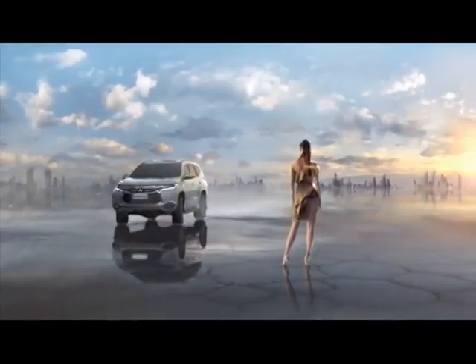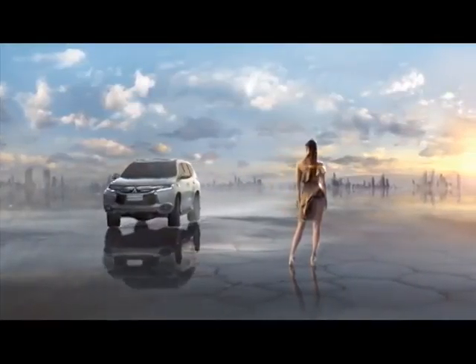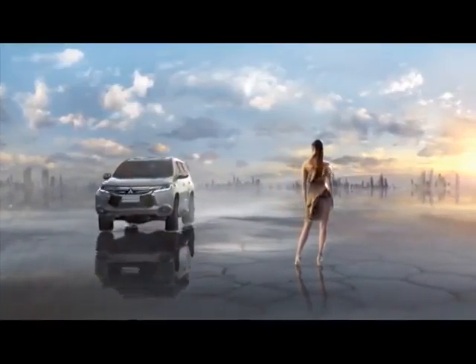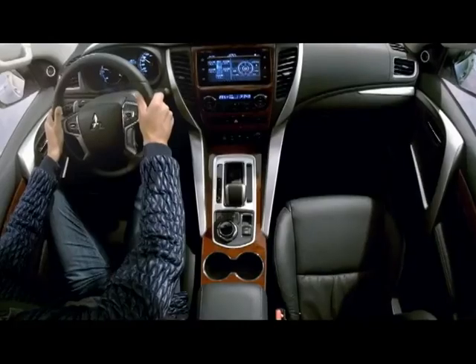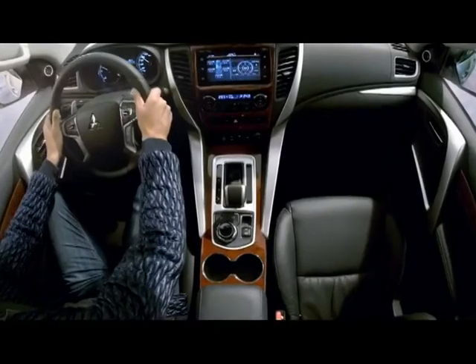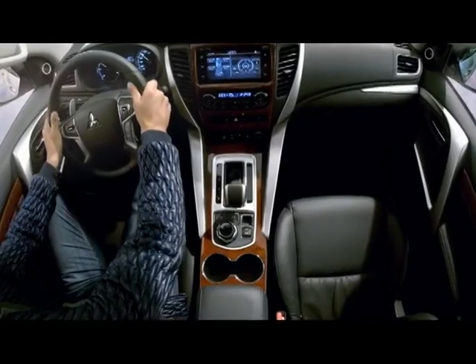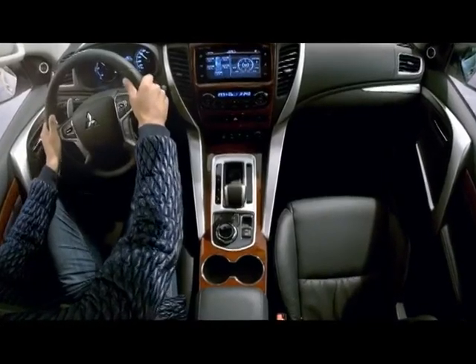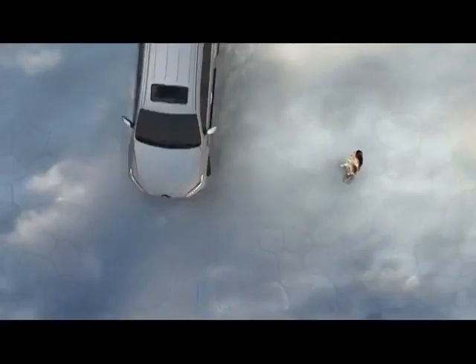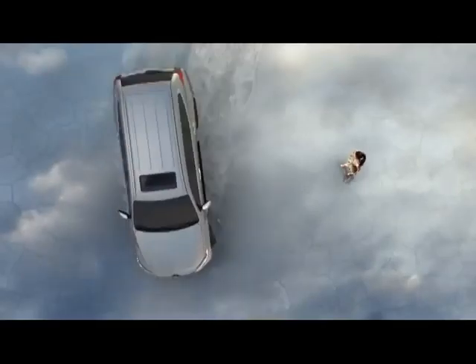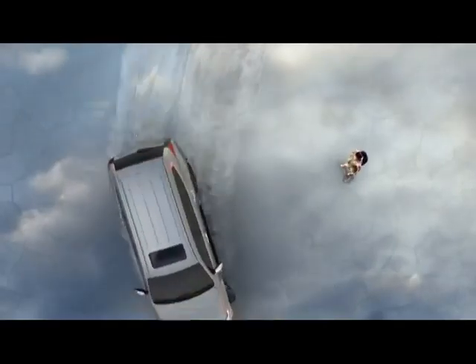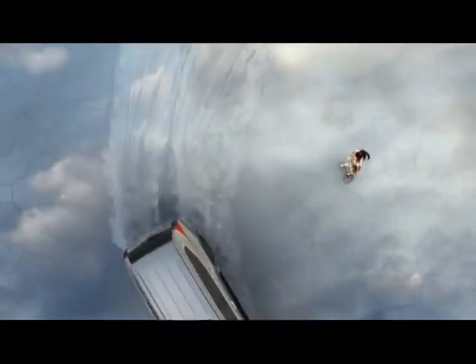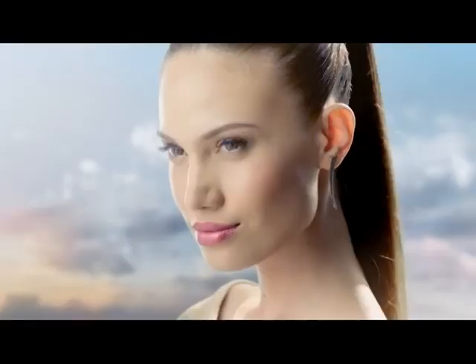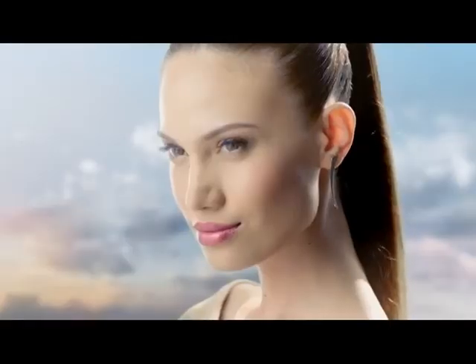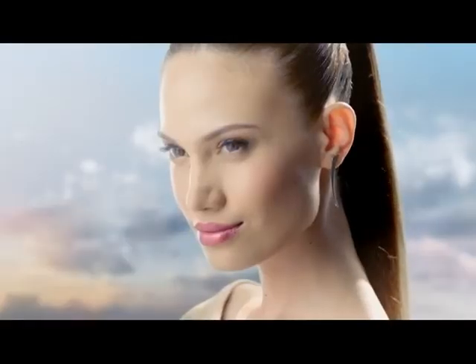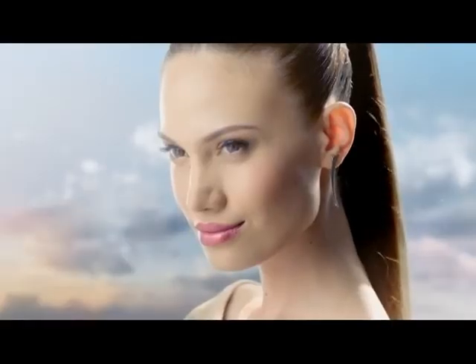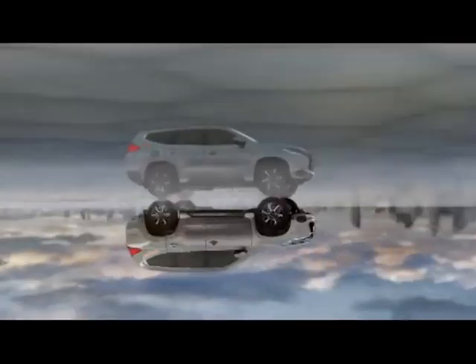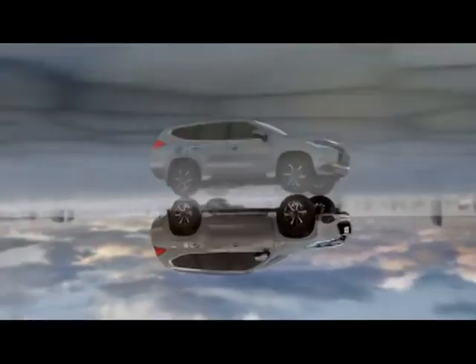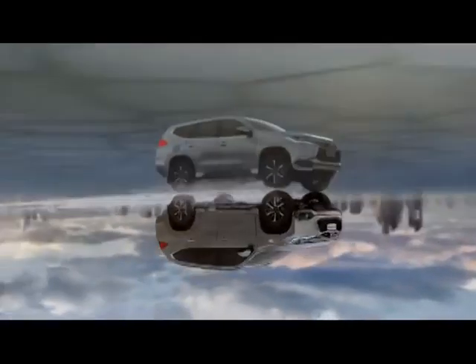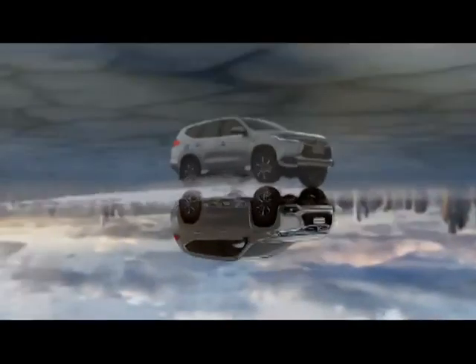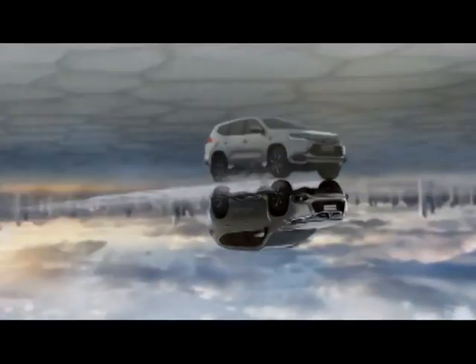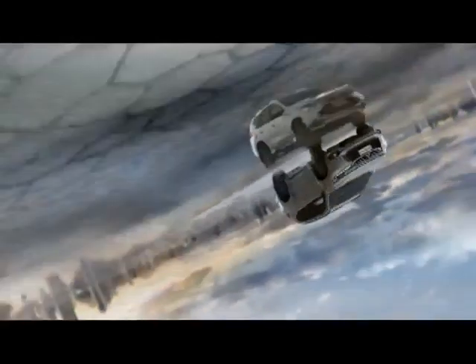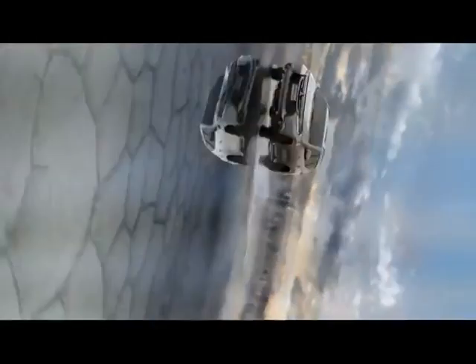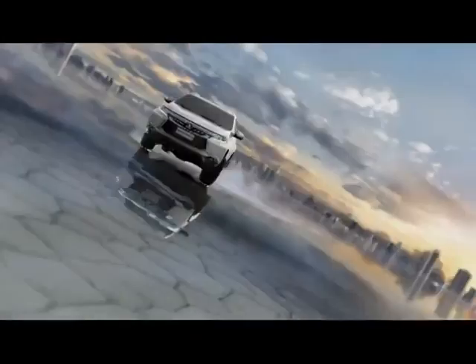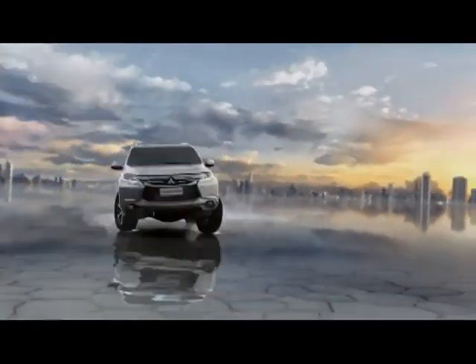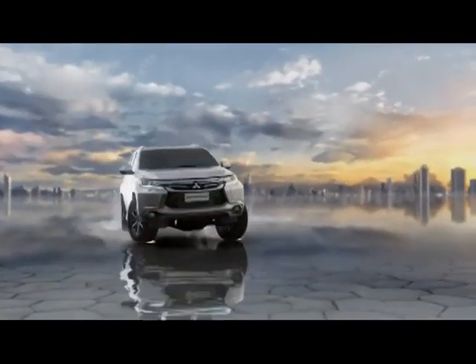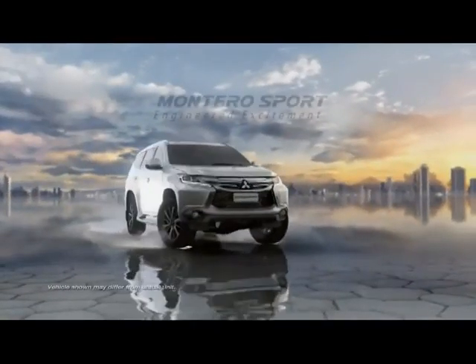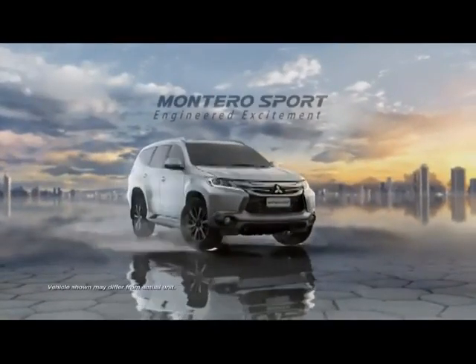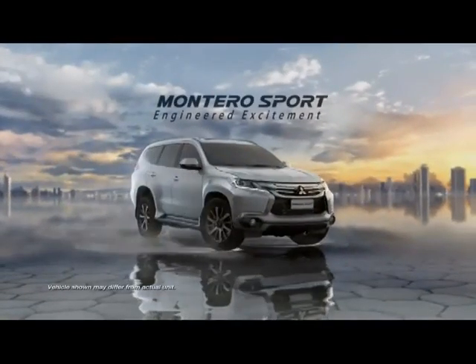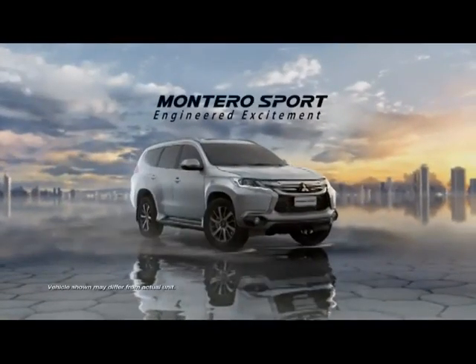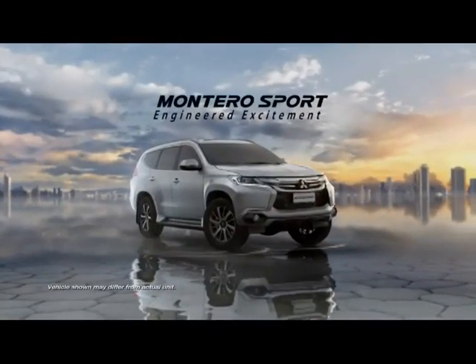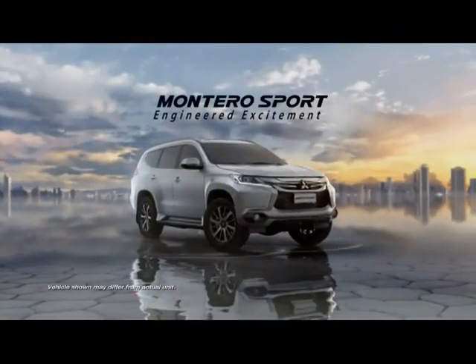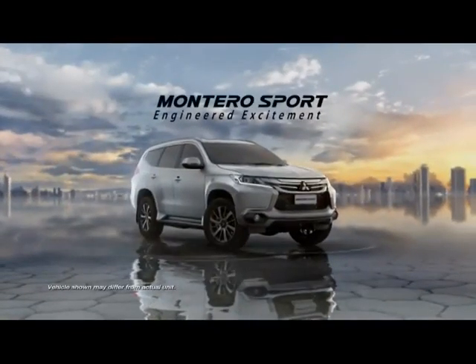The all-new Mitsubishi Montero Sport — engineered excitement.